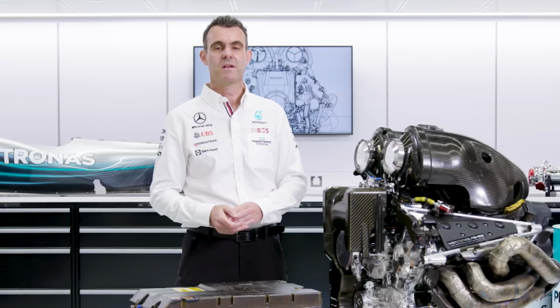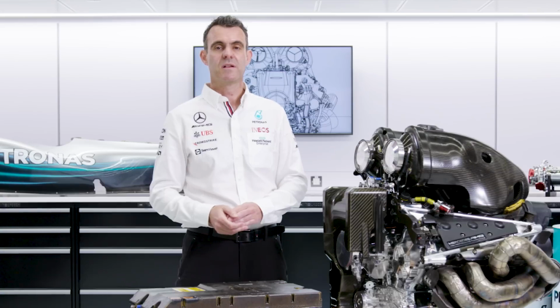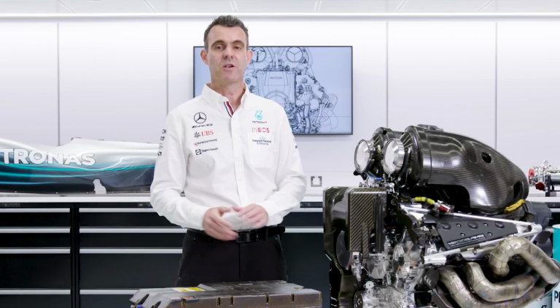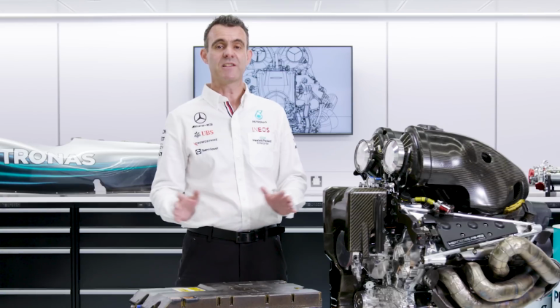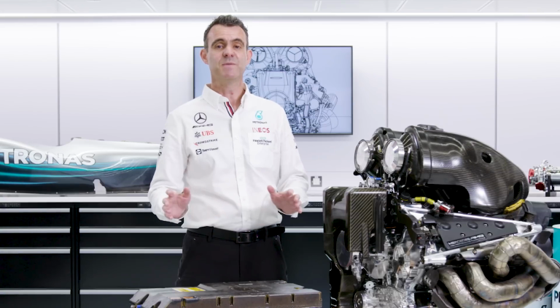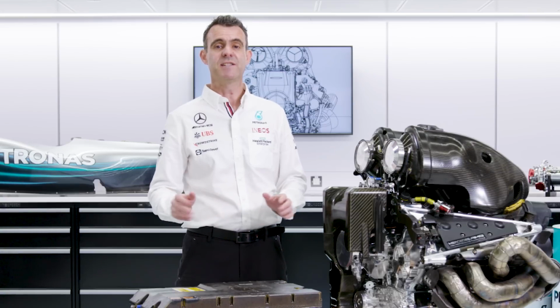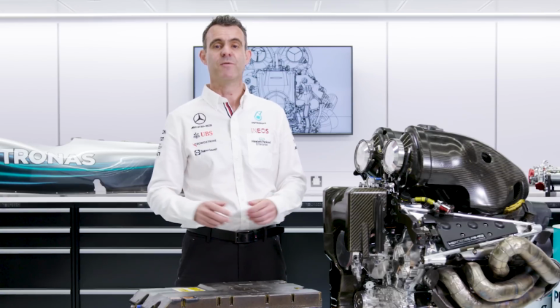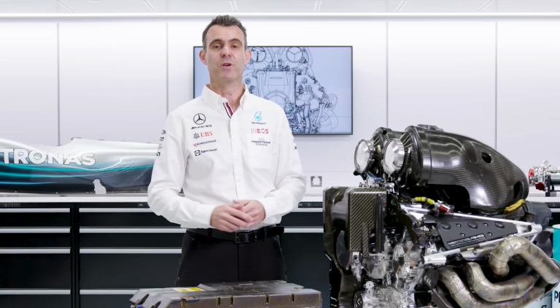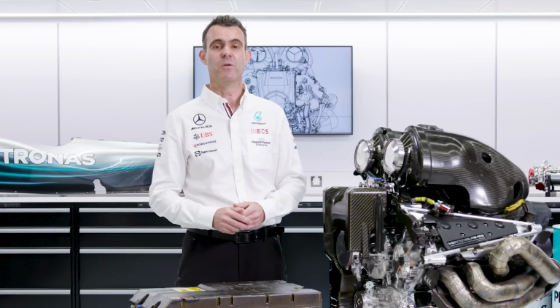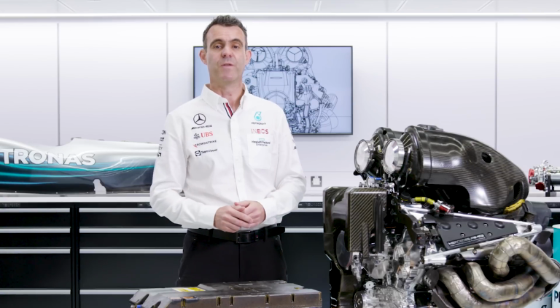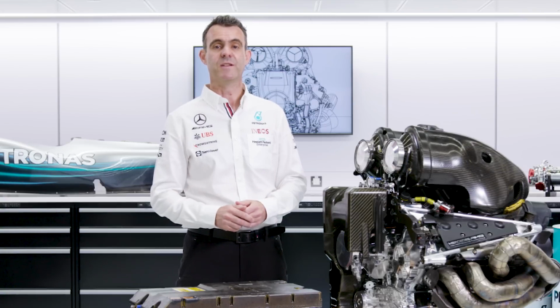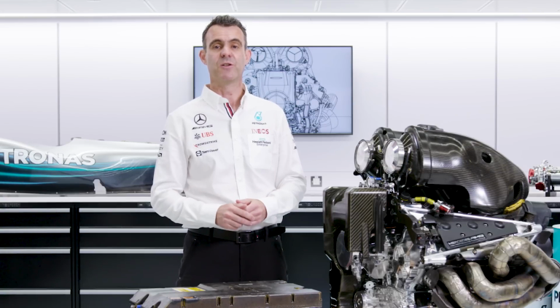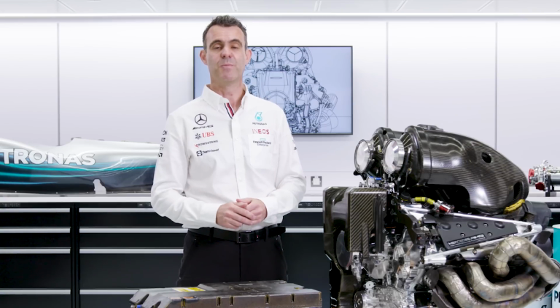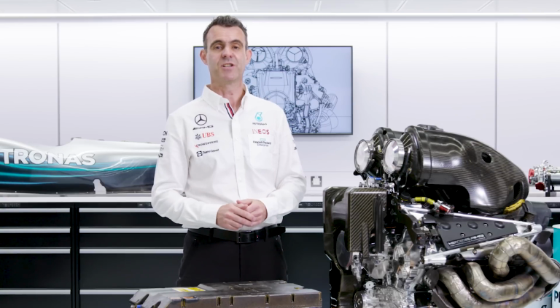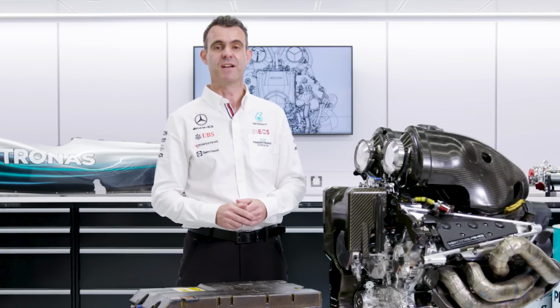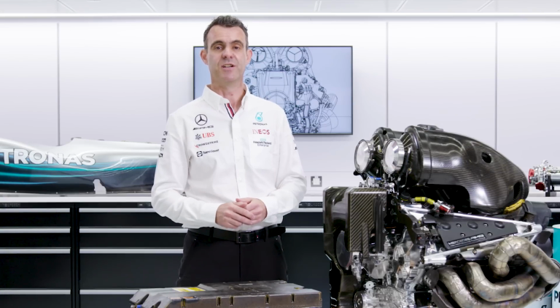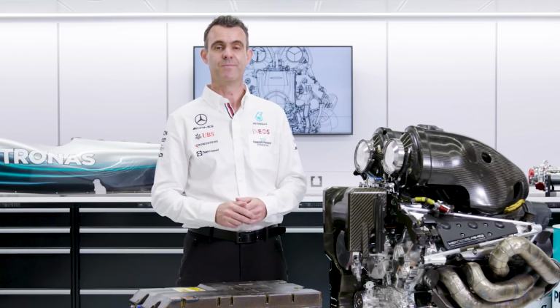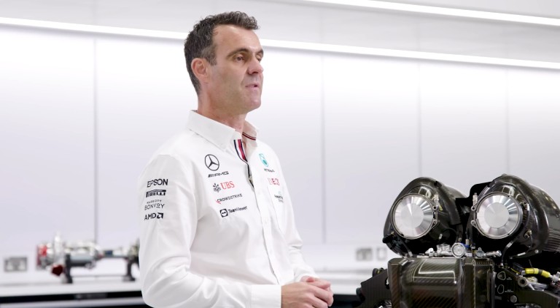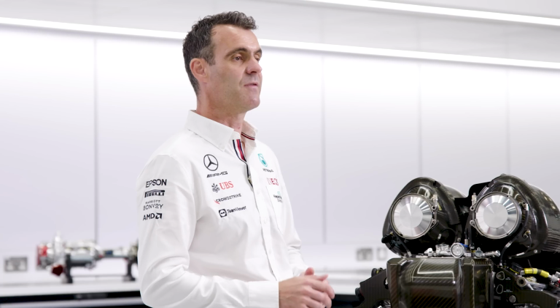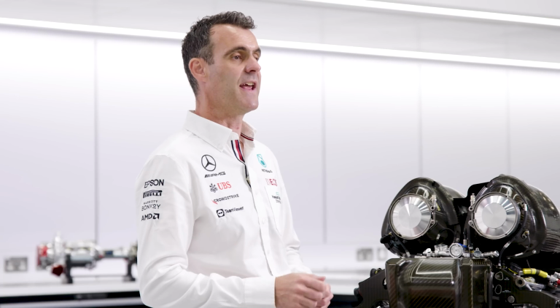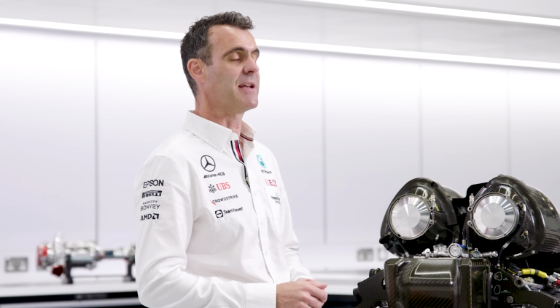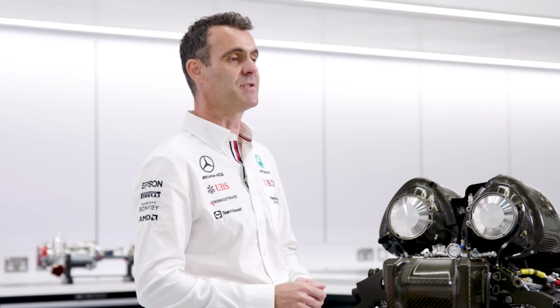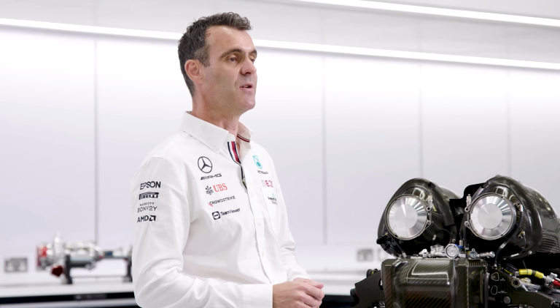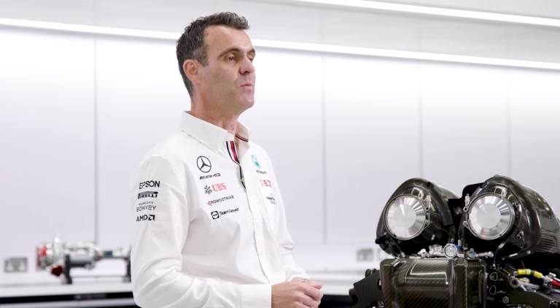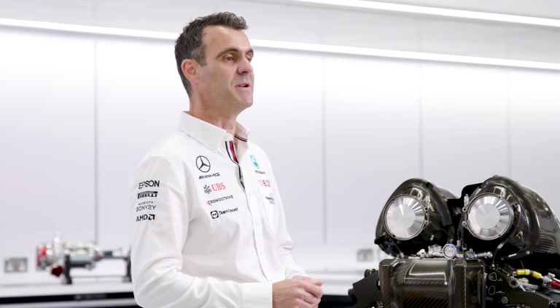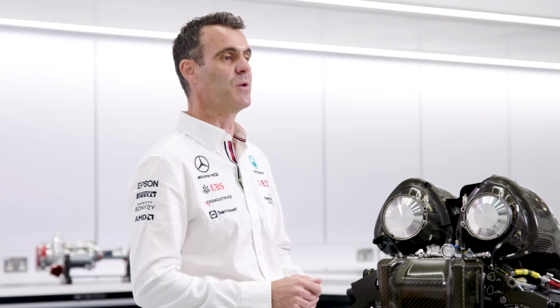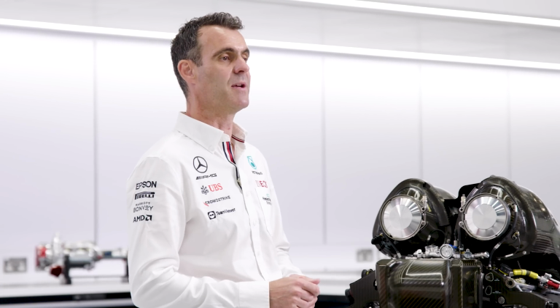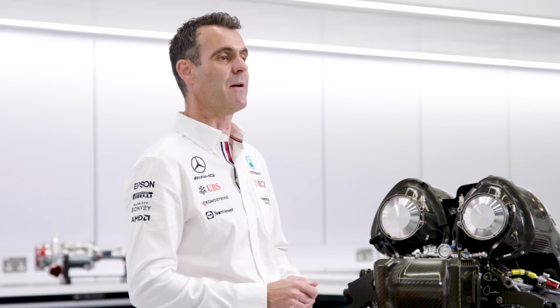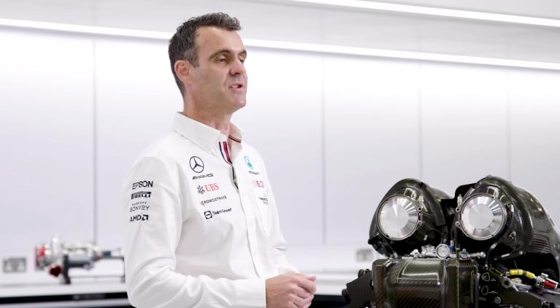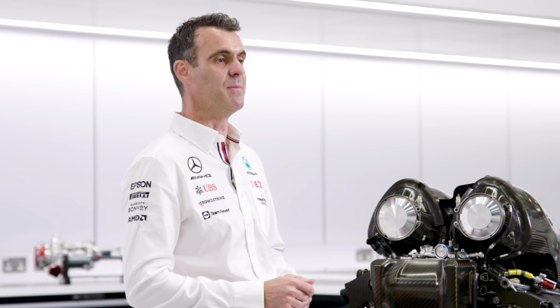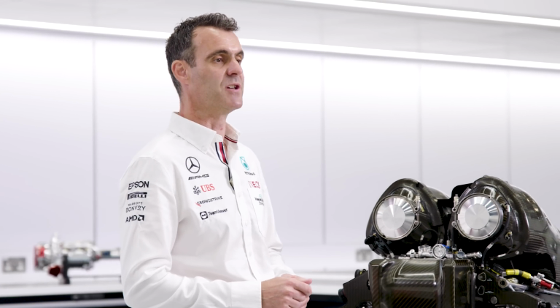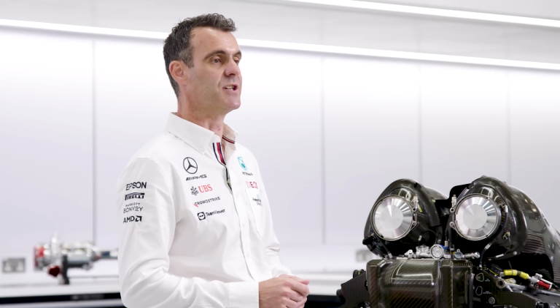So that's some detail for you on the internal combustion engine. For the next episode, we'll be talking about the turbocharger.